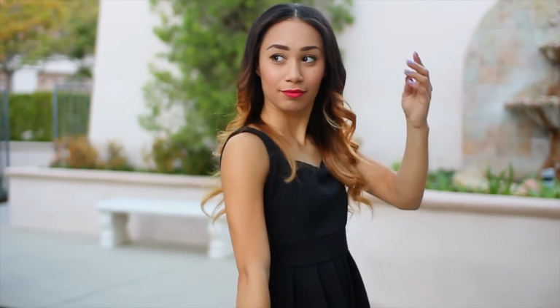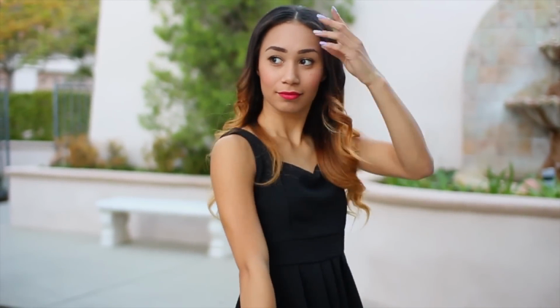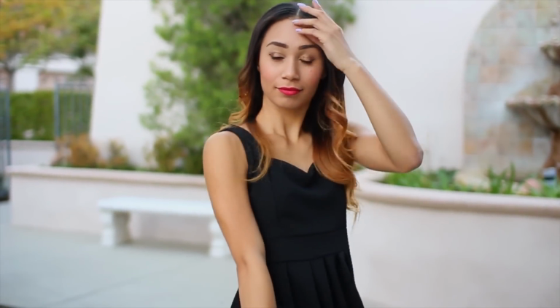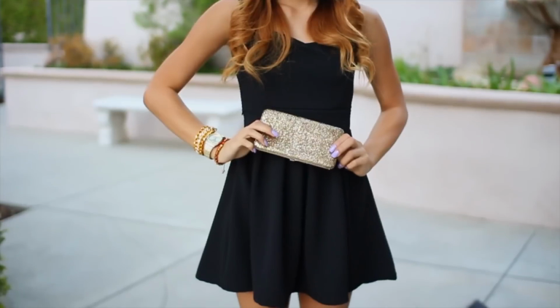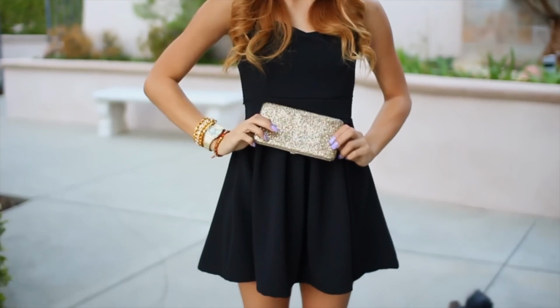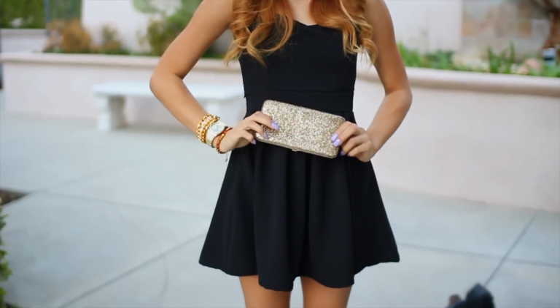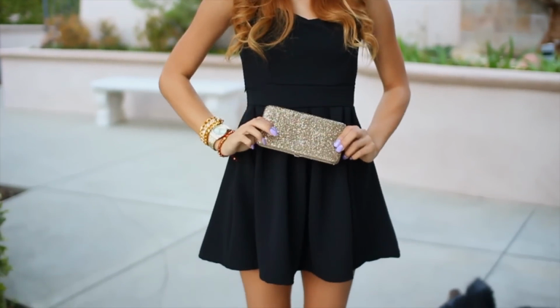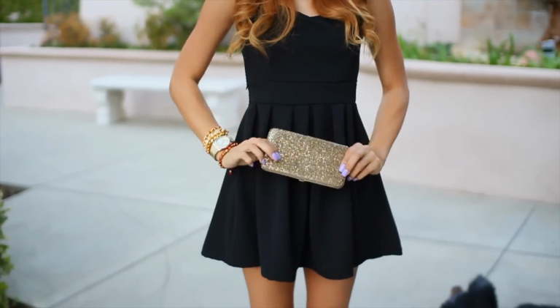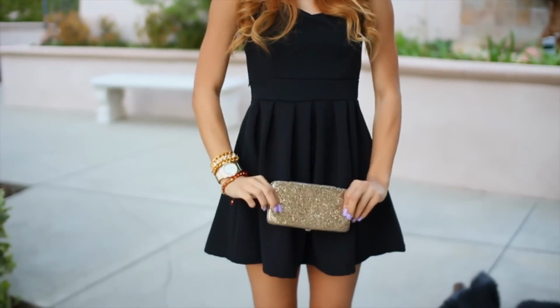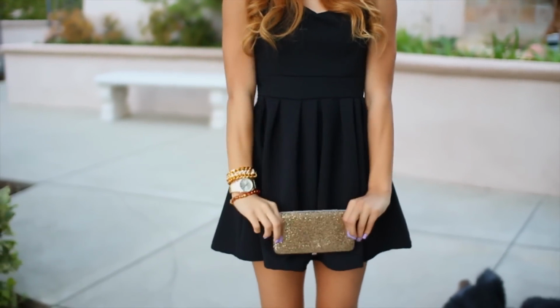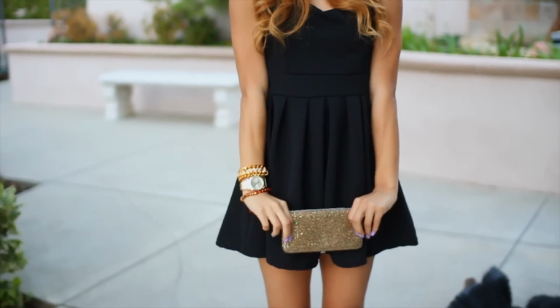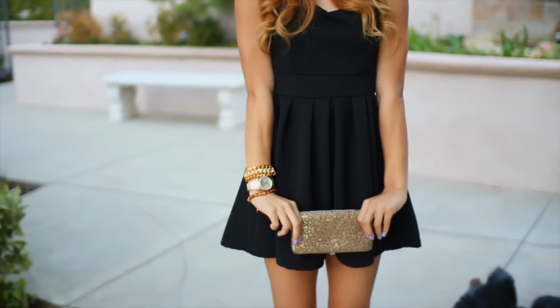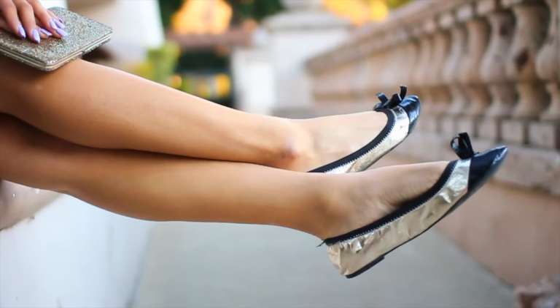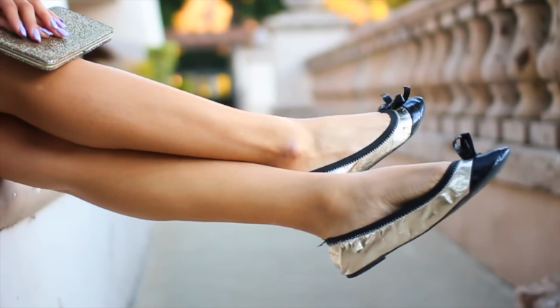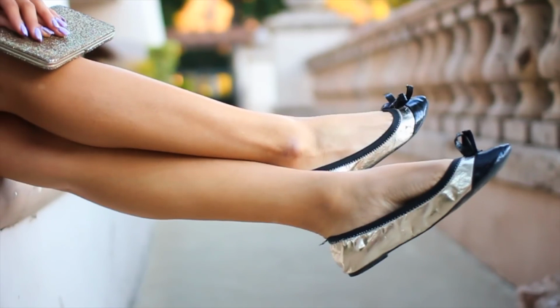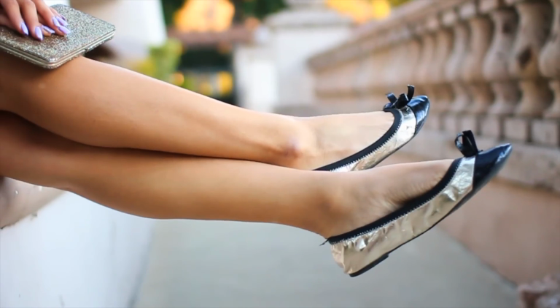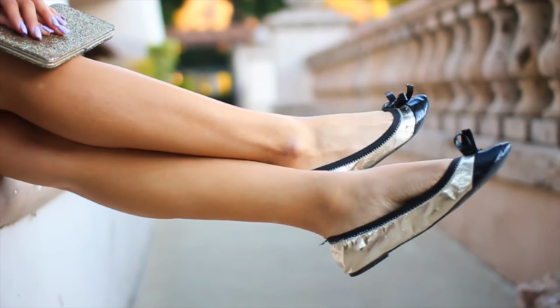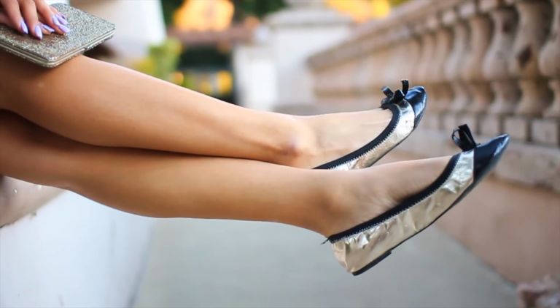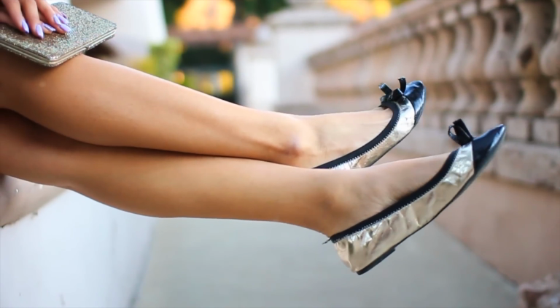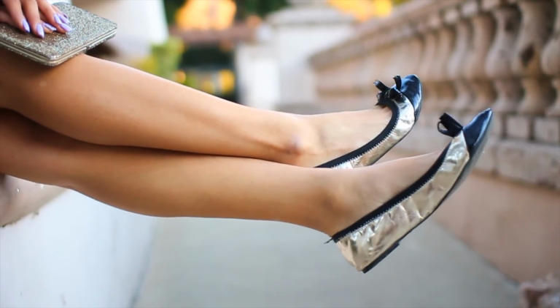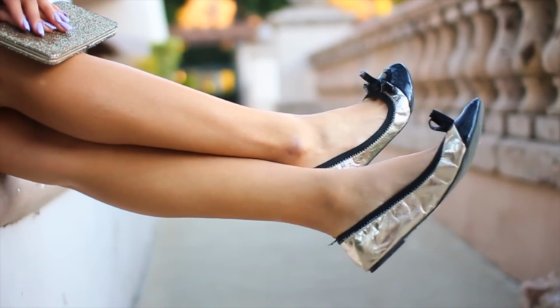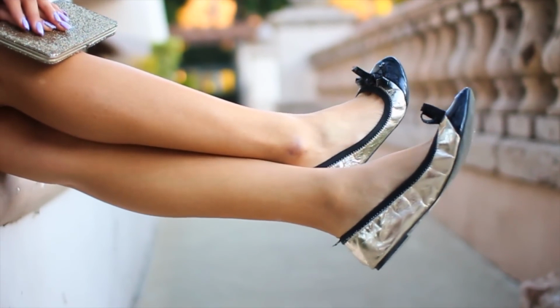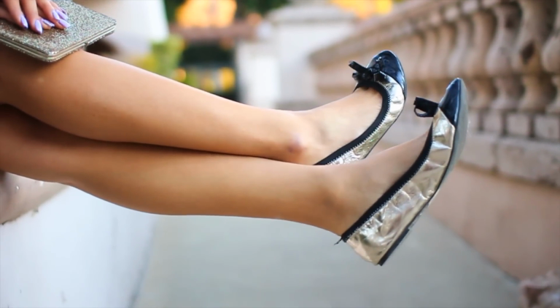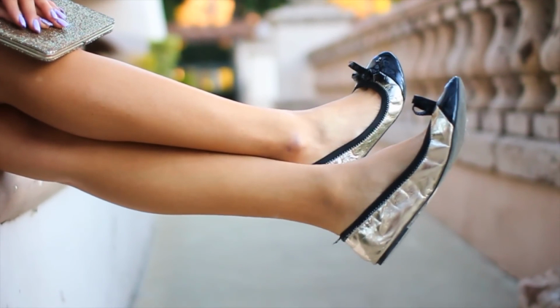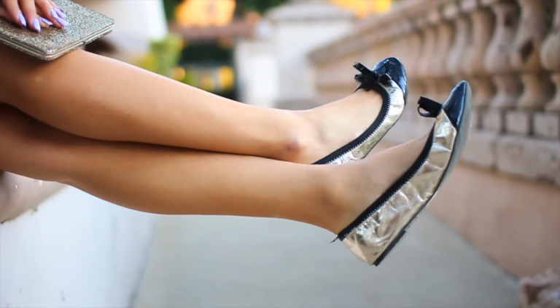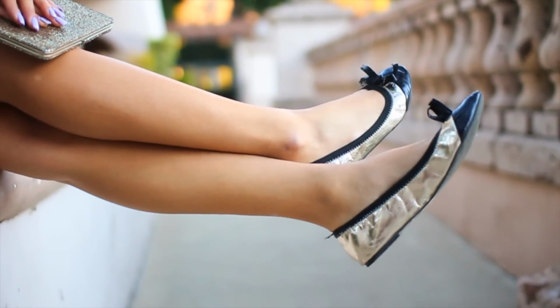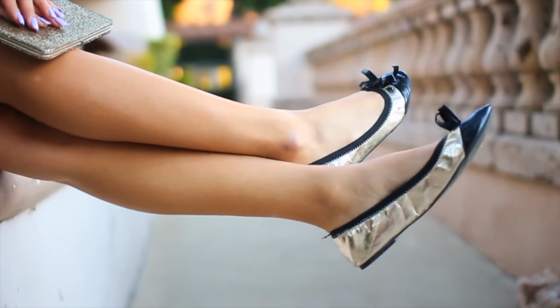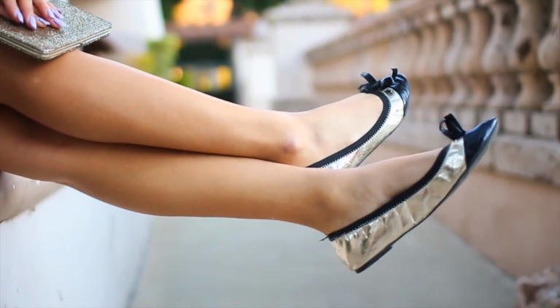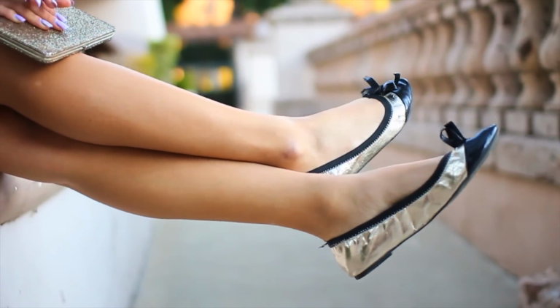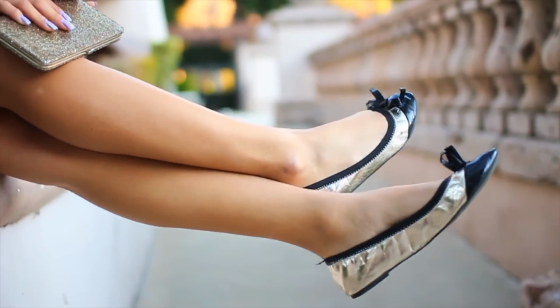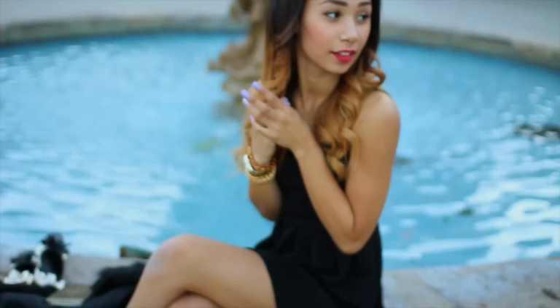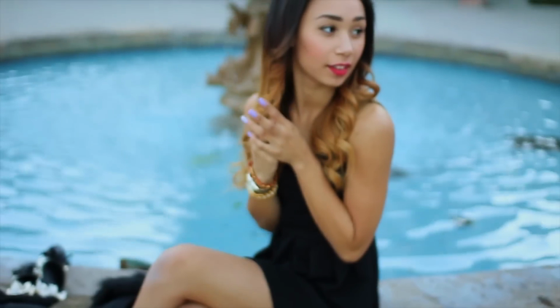For shoes, you can either opt for heels or flats. My flats are from Forever 21, and my heels are from Target.